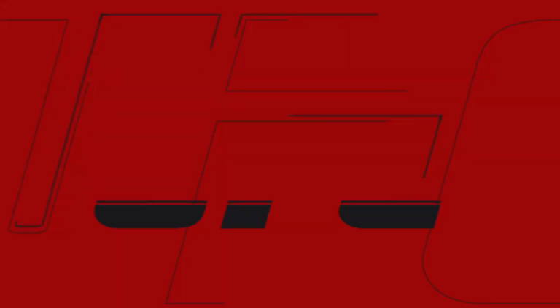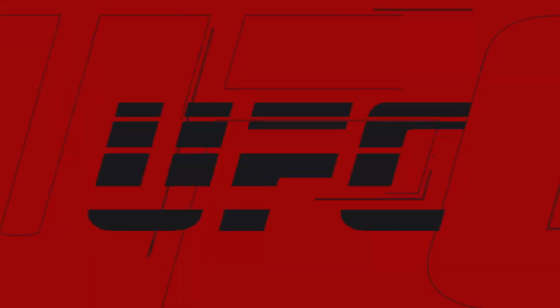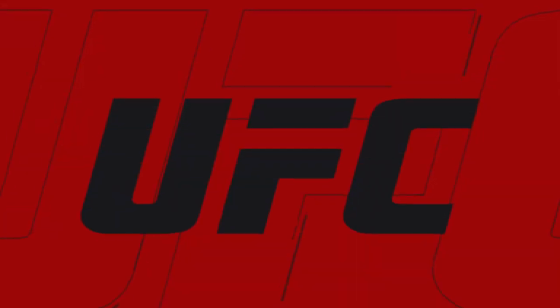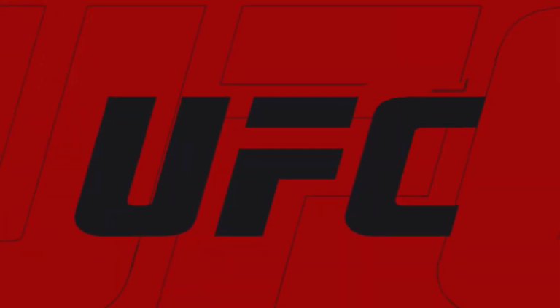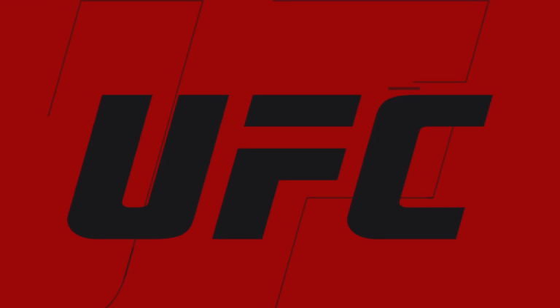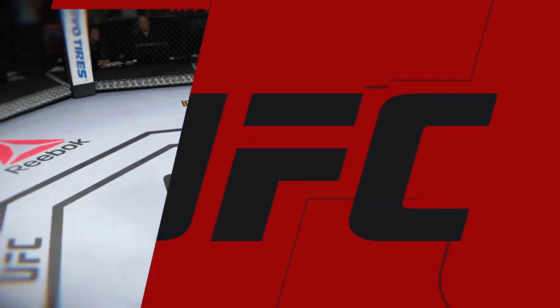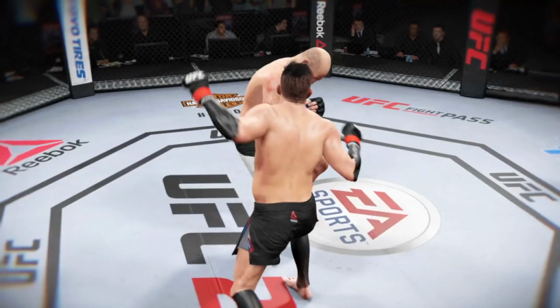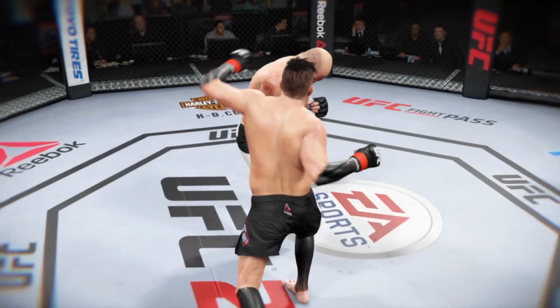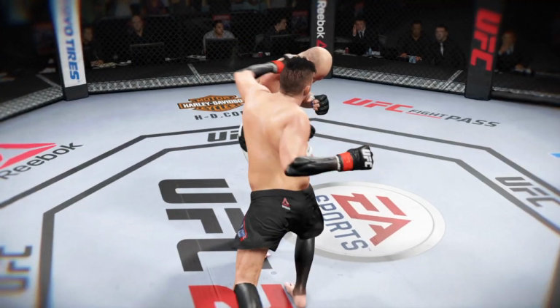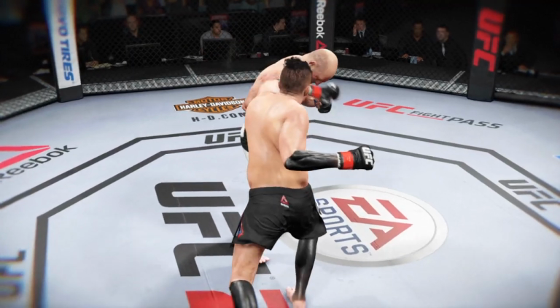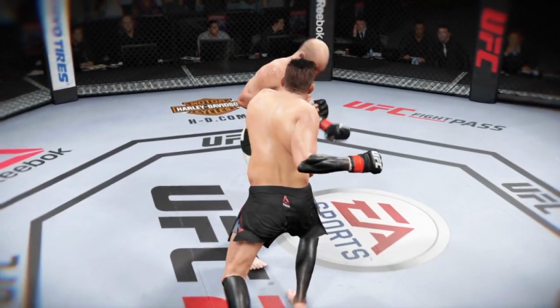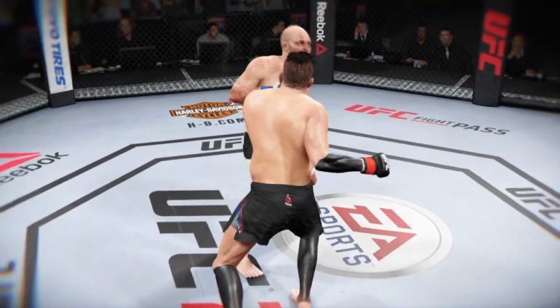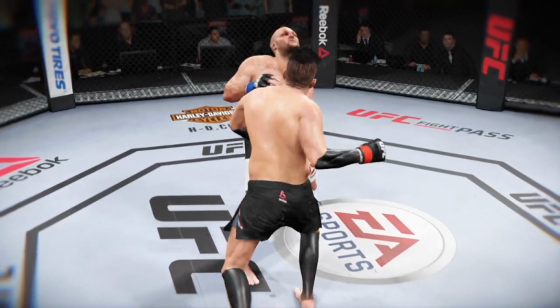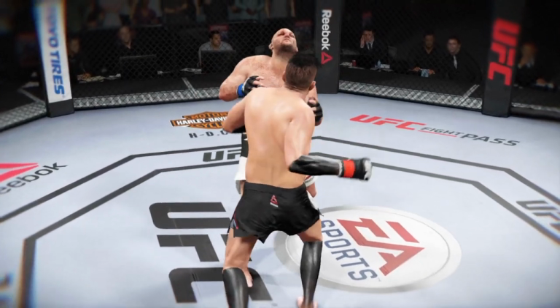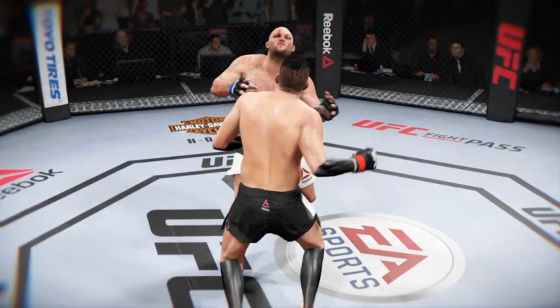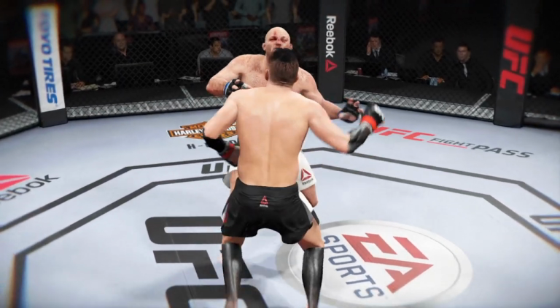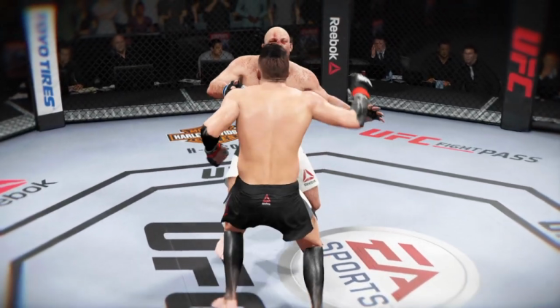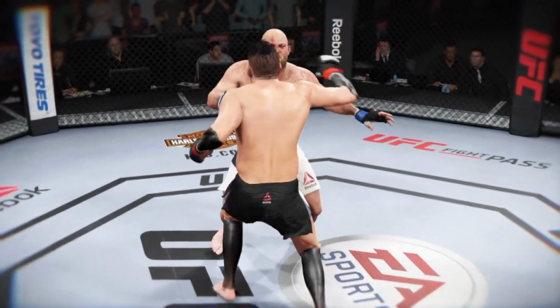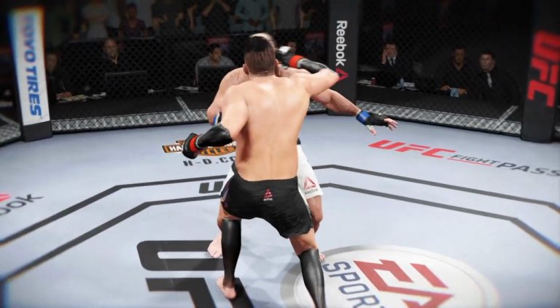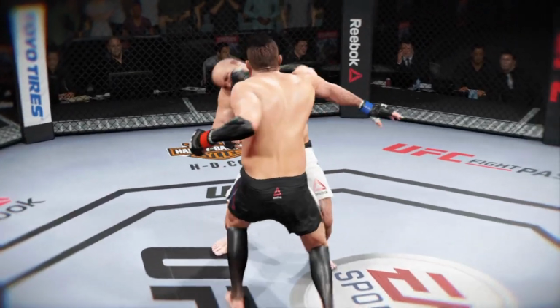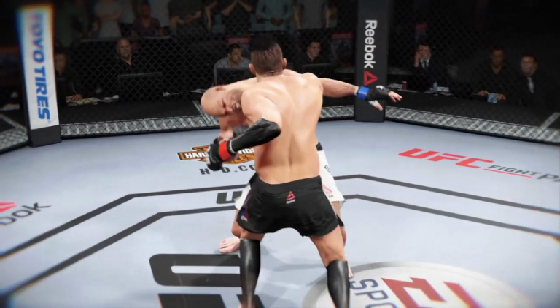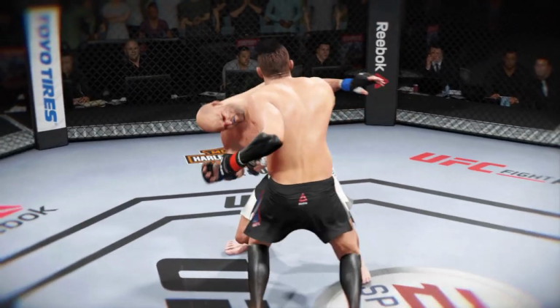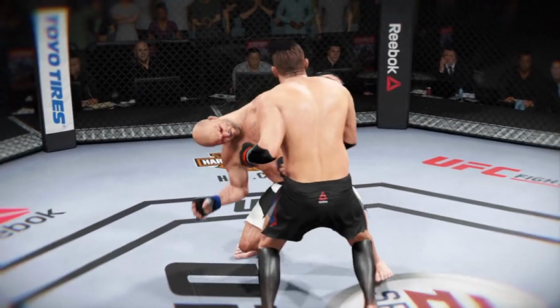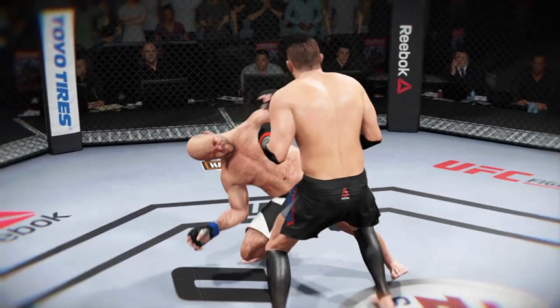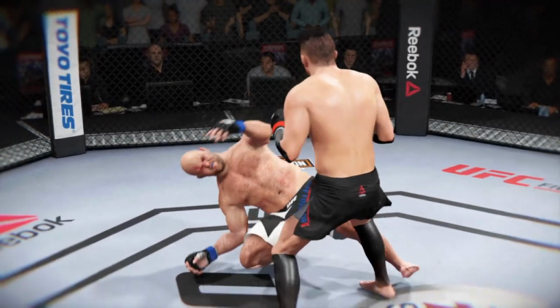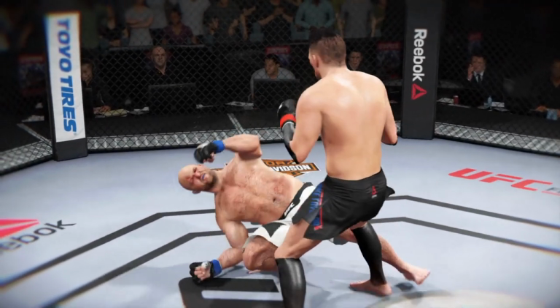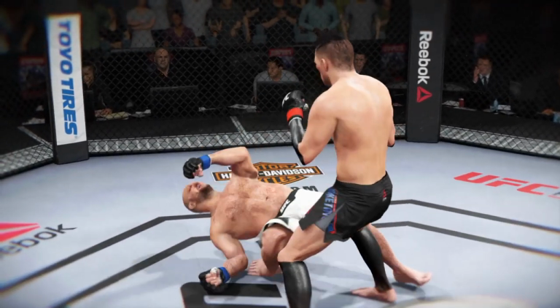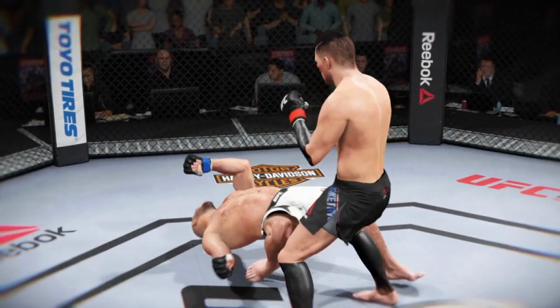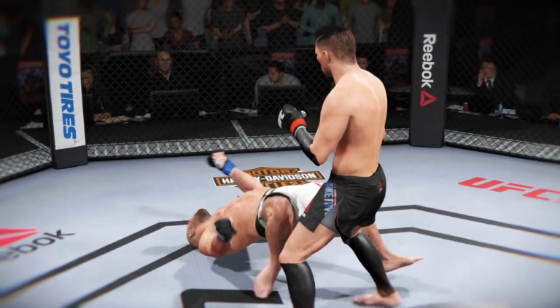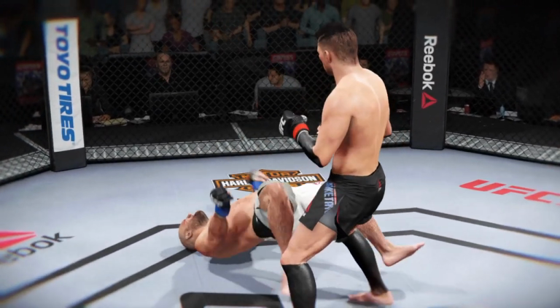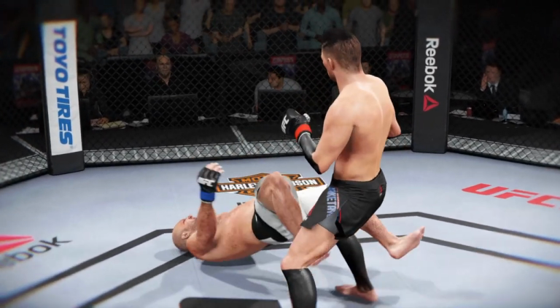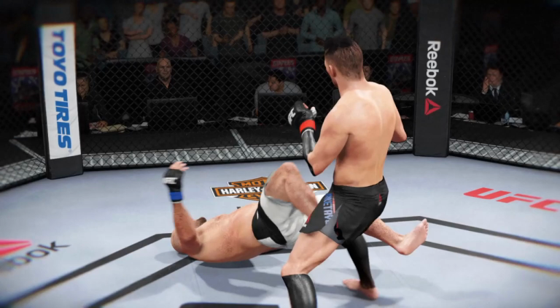Time now for our fight replay. And as we can see here in the replay, it was the hook that ended this fight.